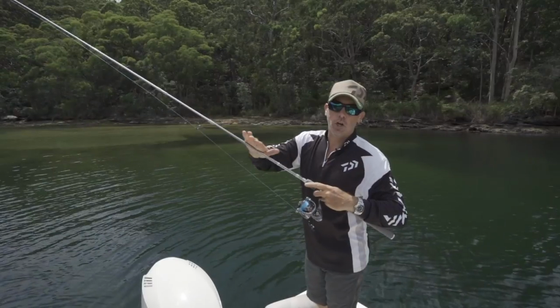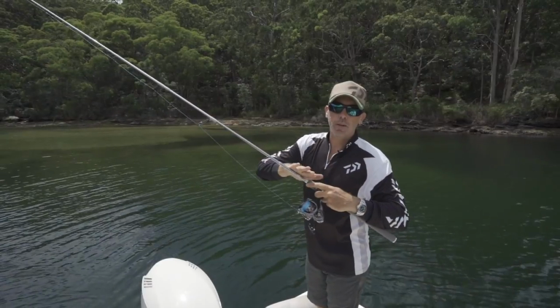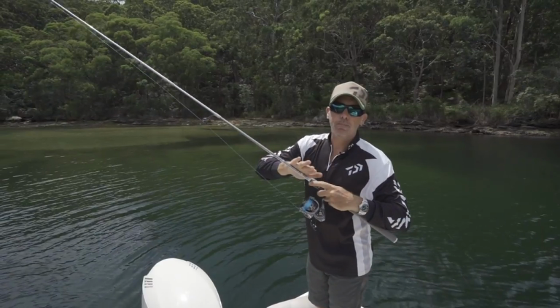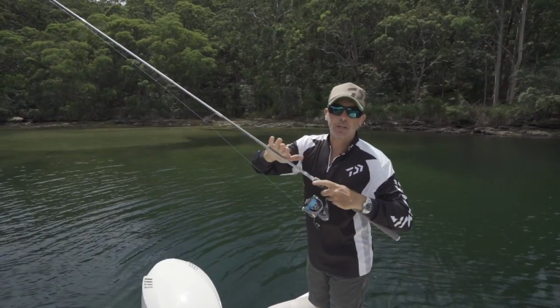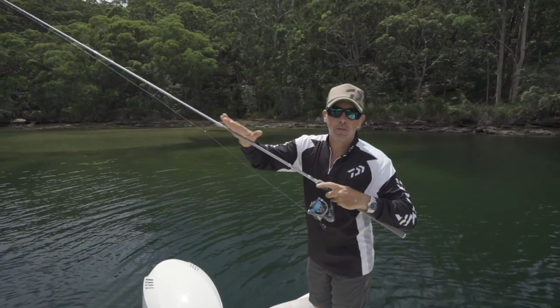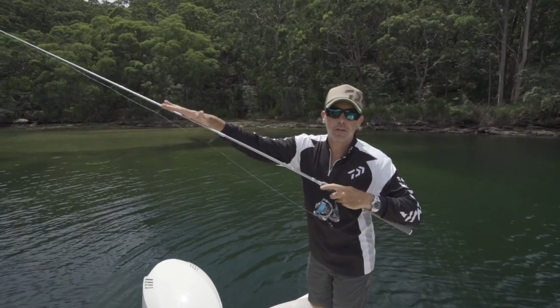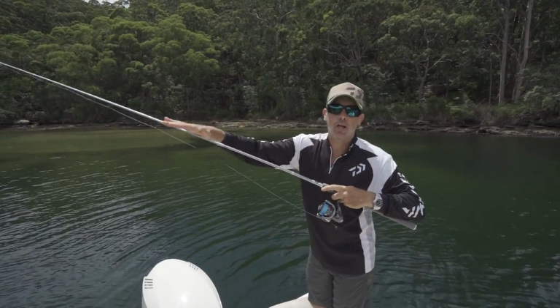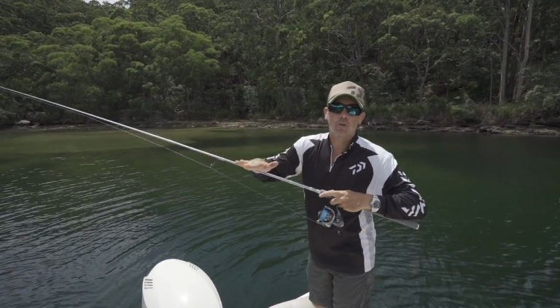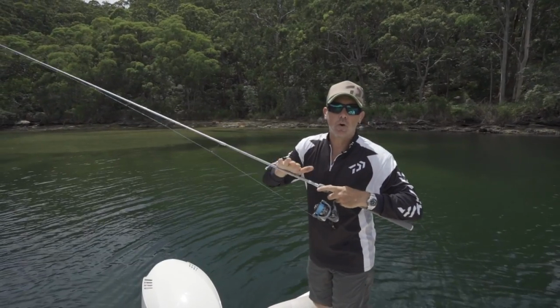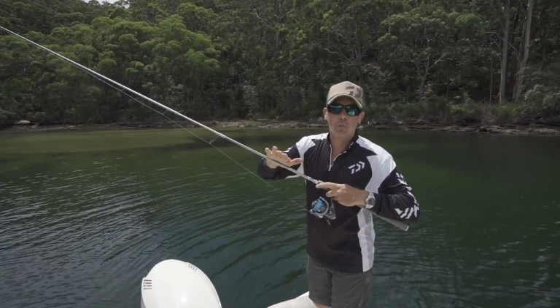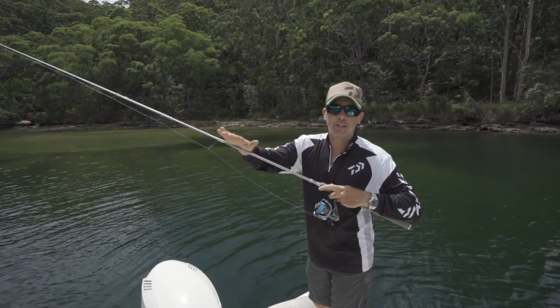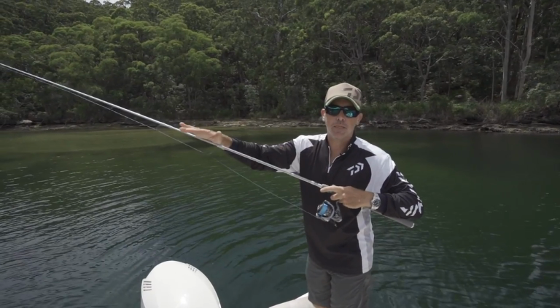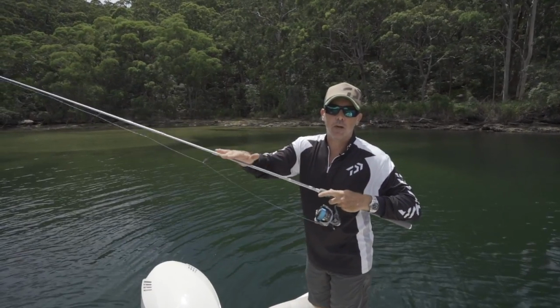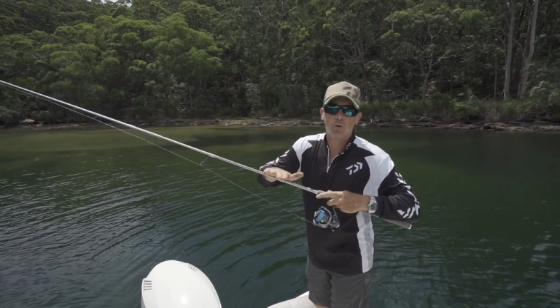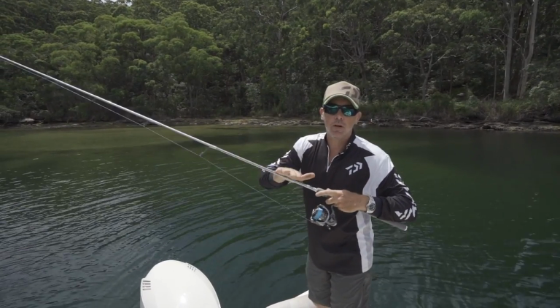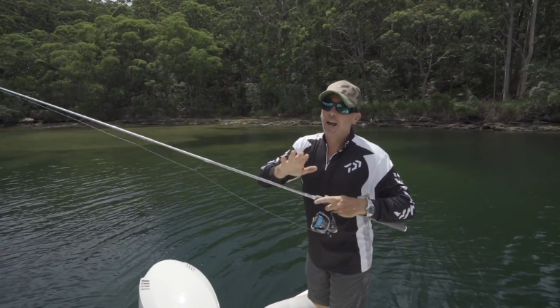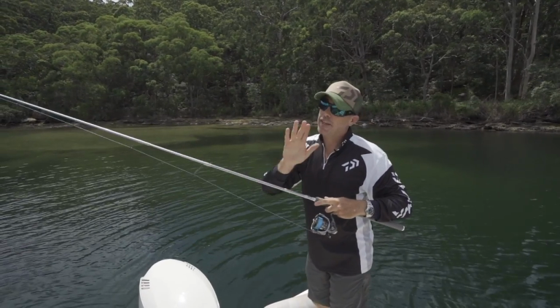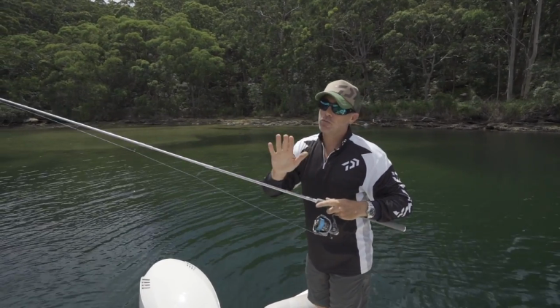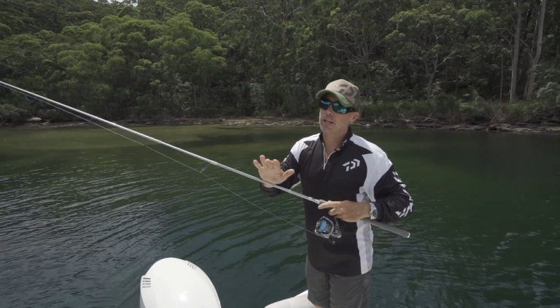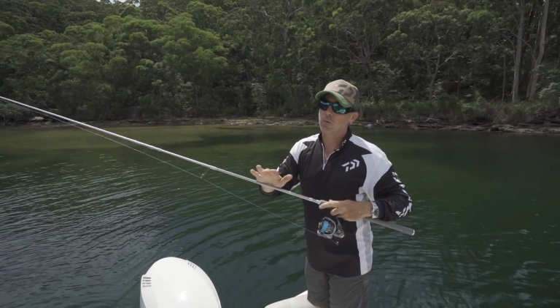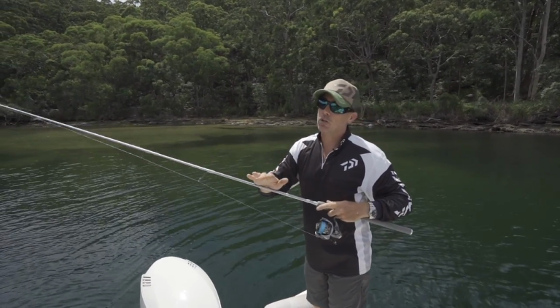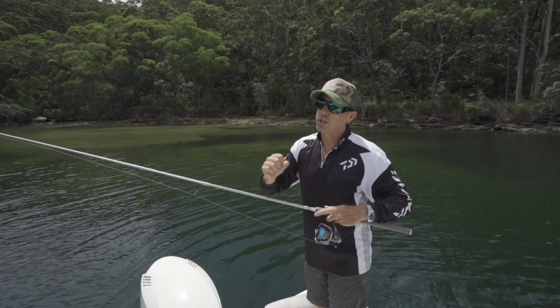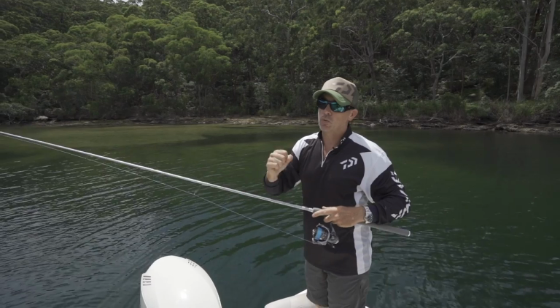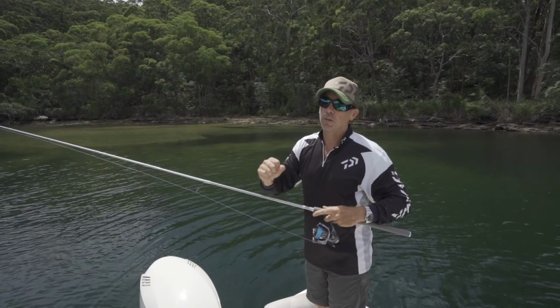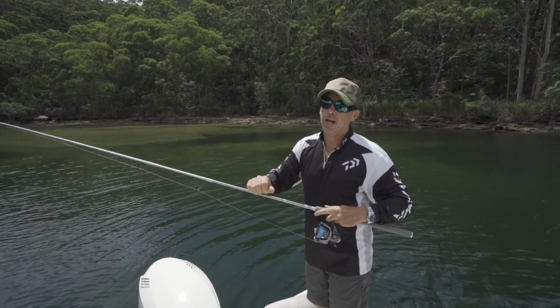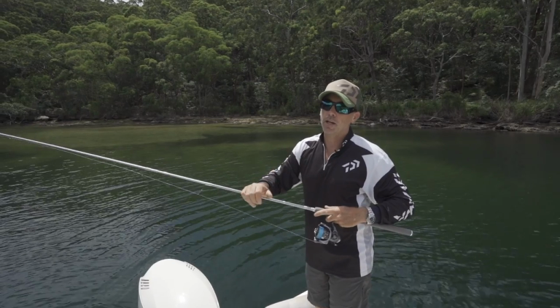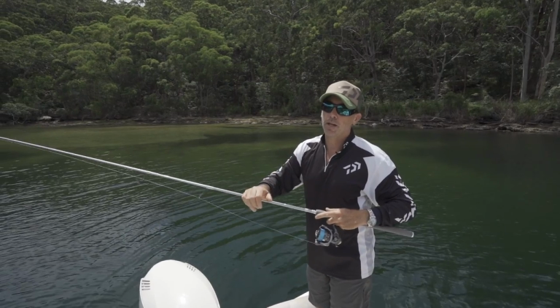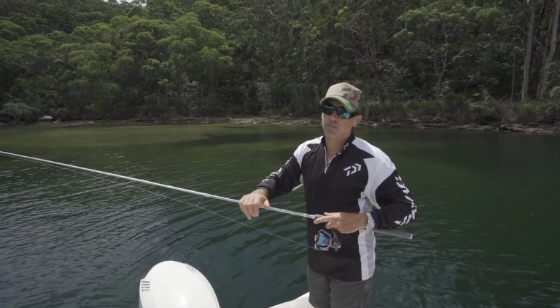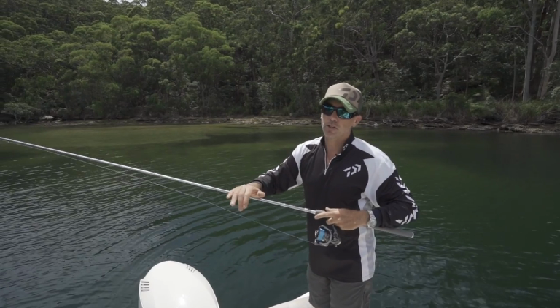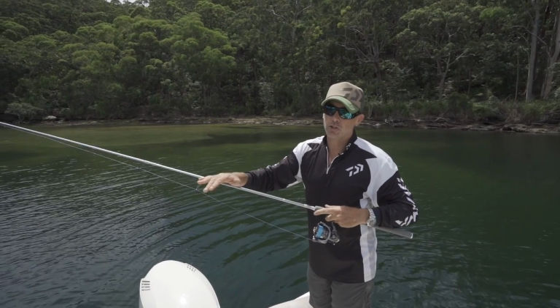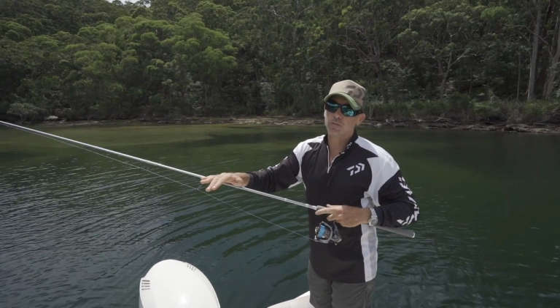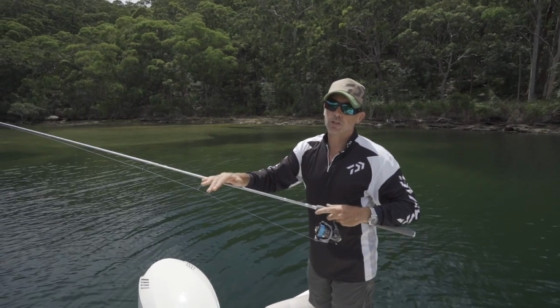But now if that Jewfish bites, I can wind and lift at the same time. The load is going to be much further down on the rod when I set that hook, and that's really critical when you're talking about hard-mouthed fish like Jewfish.